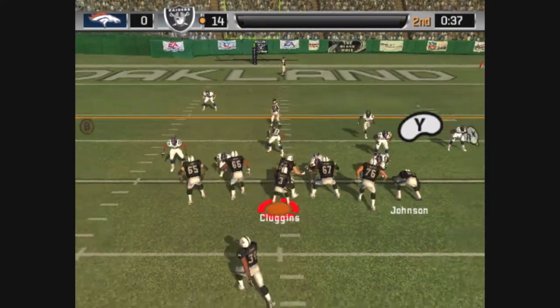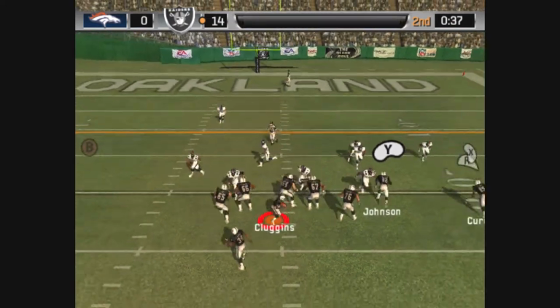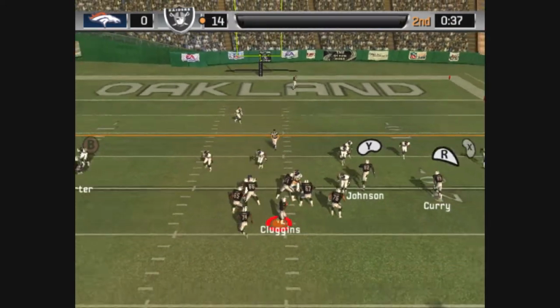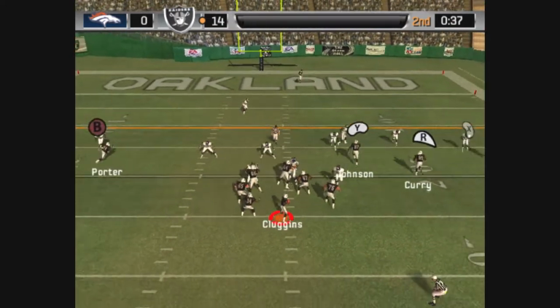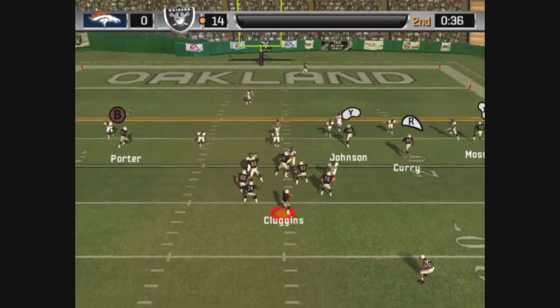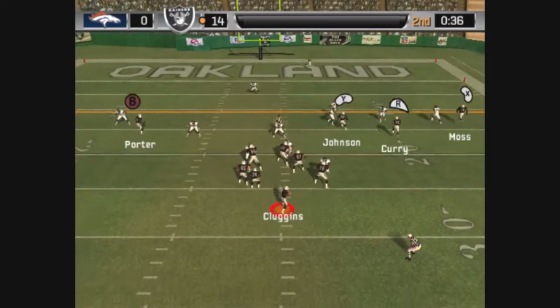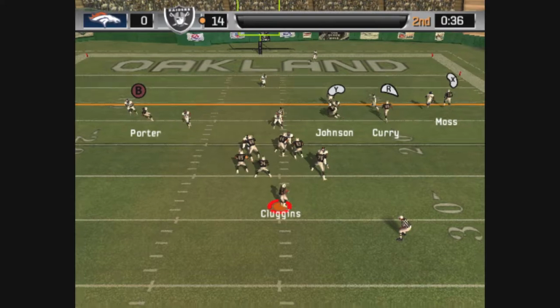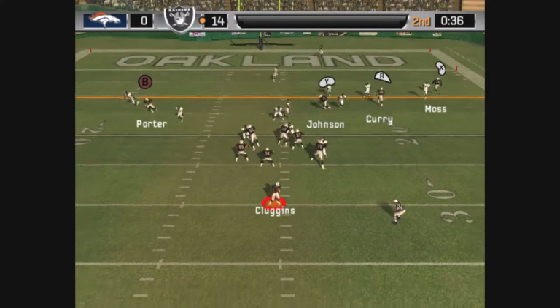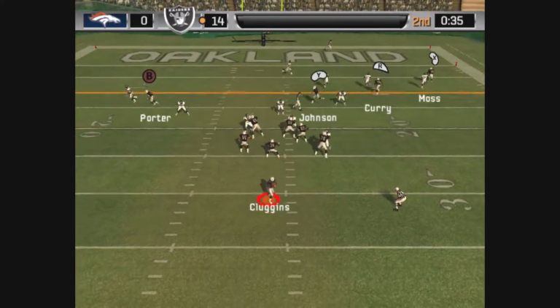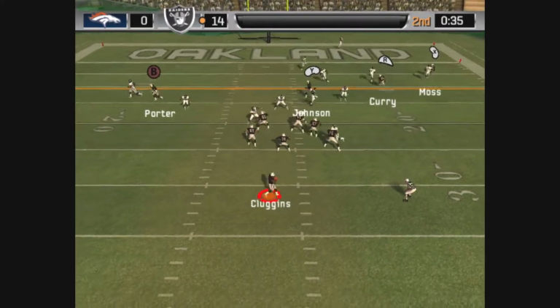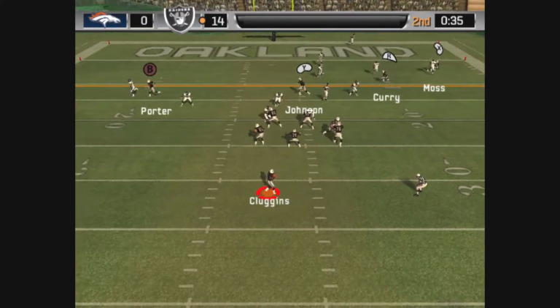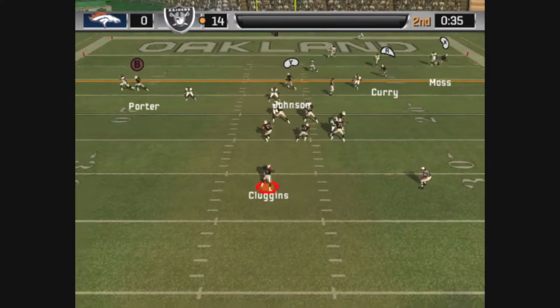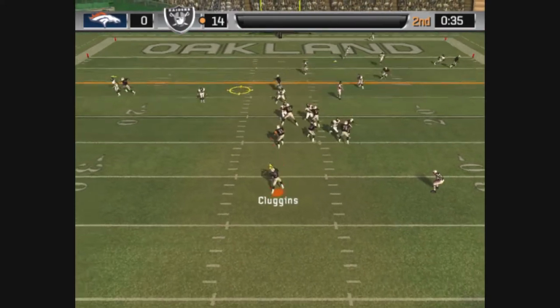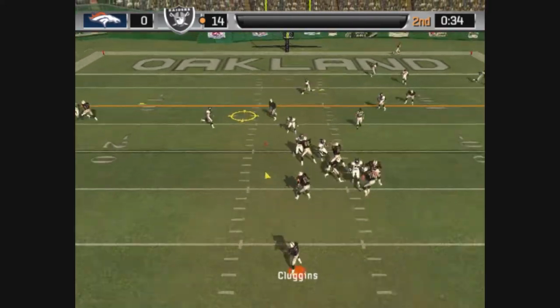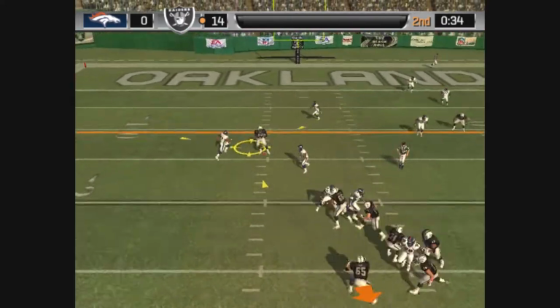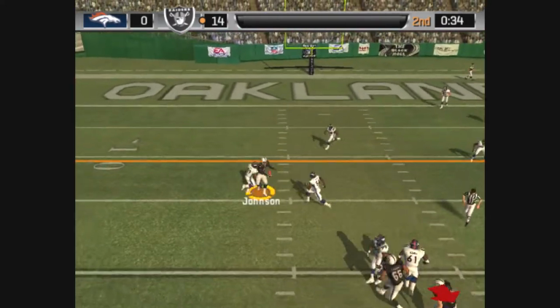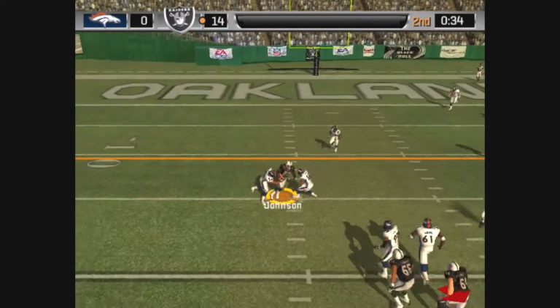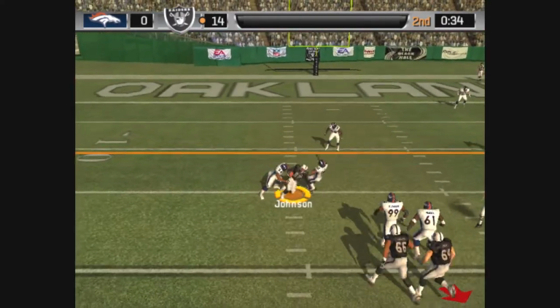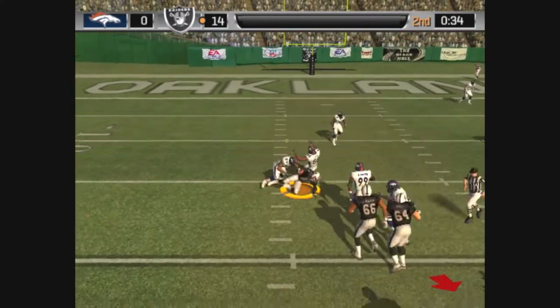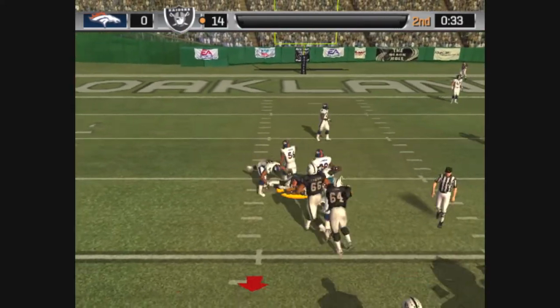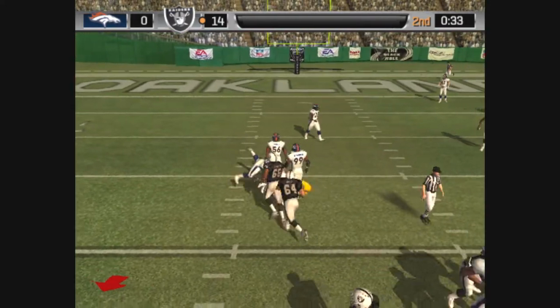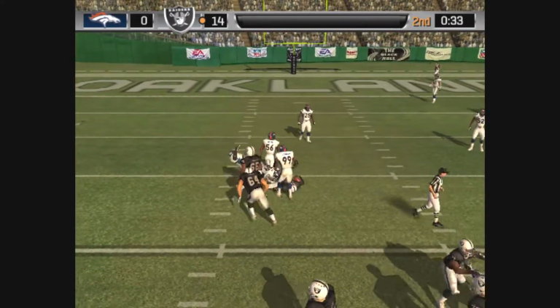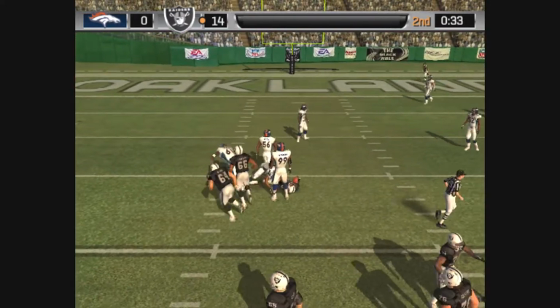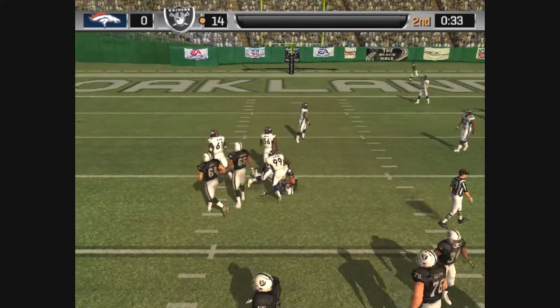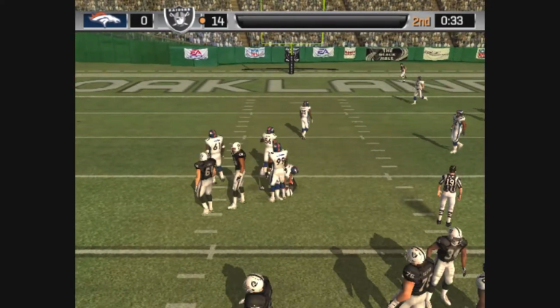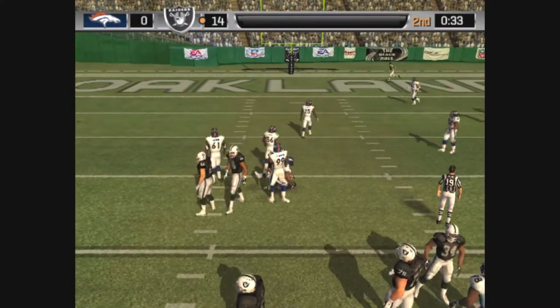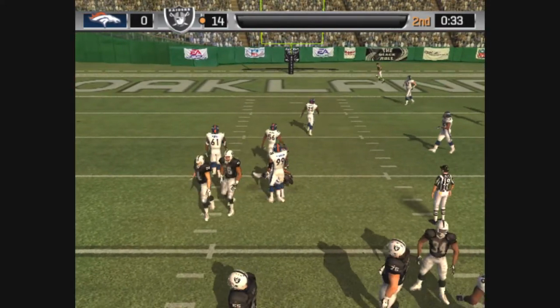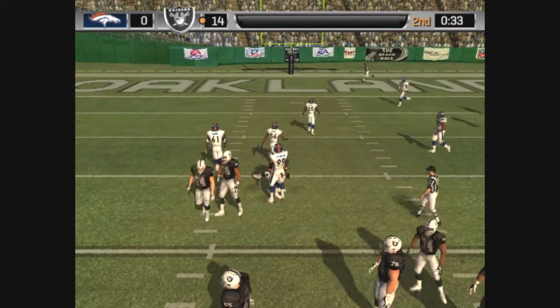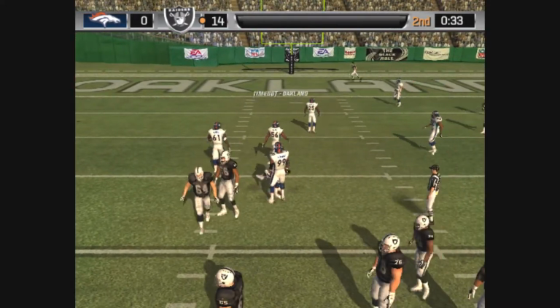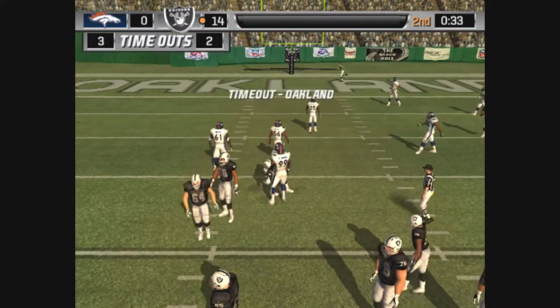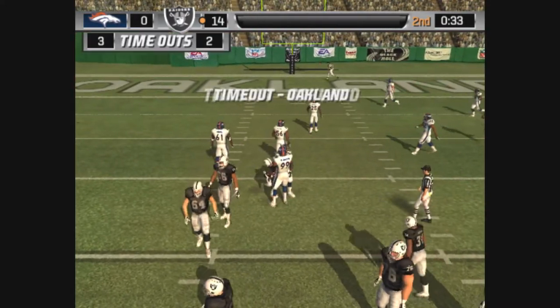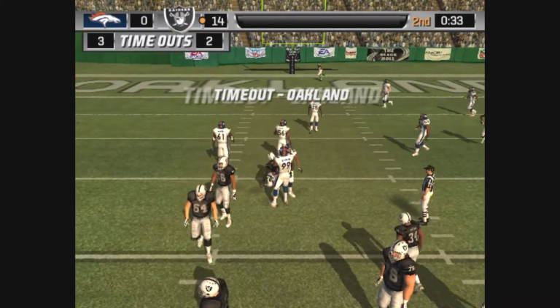Dropping back the pass on first down. With the throw, with the adjustment — goal is there for the tackle.